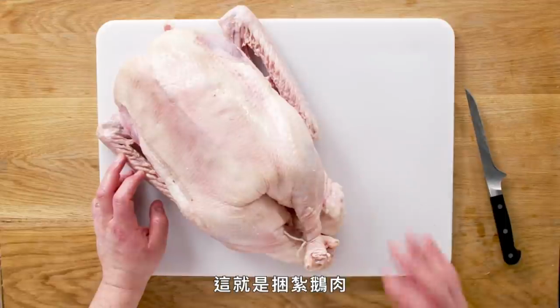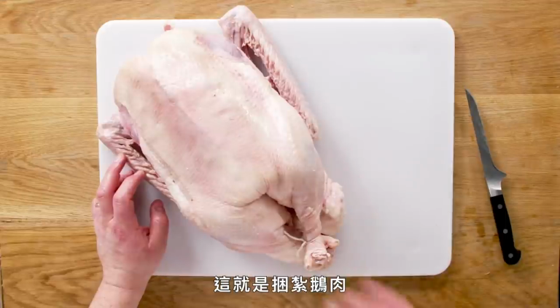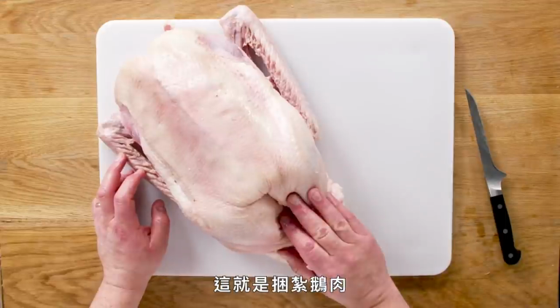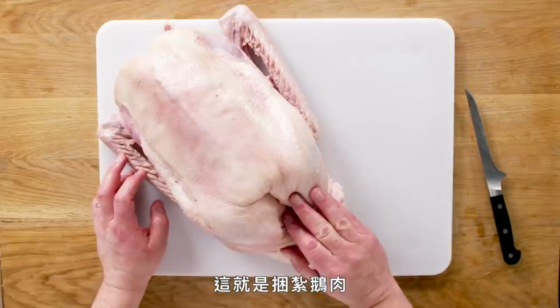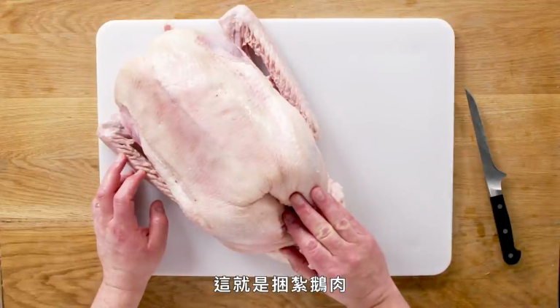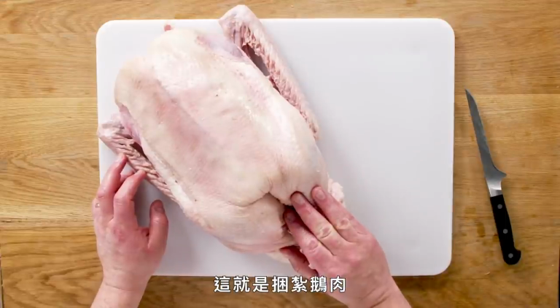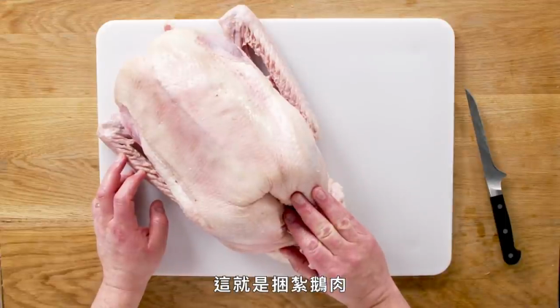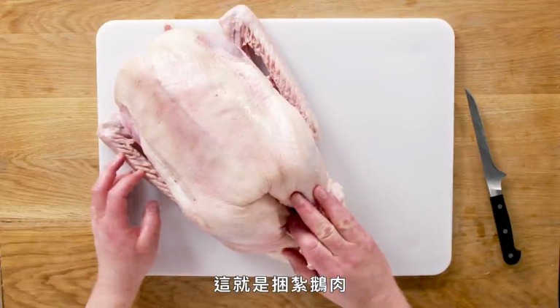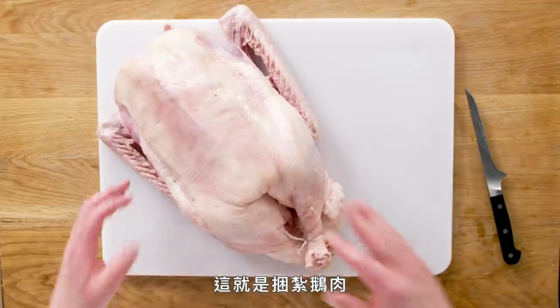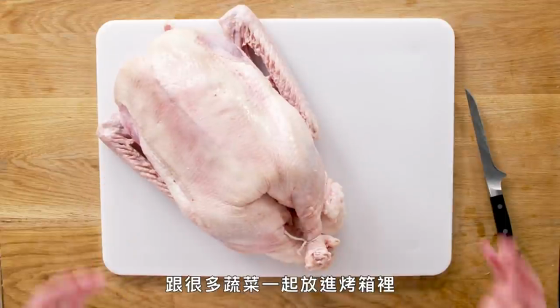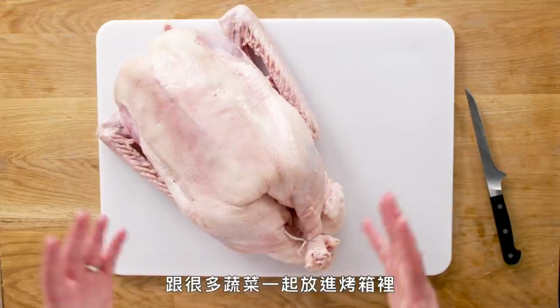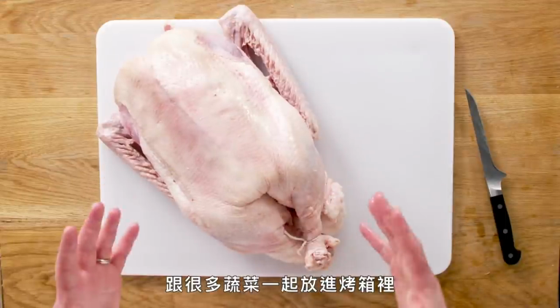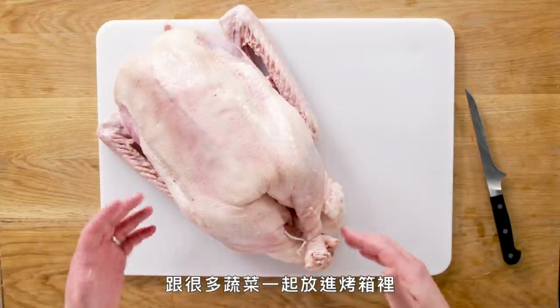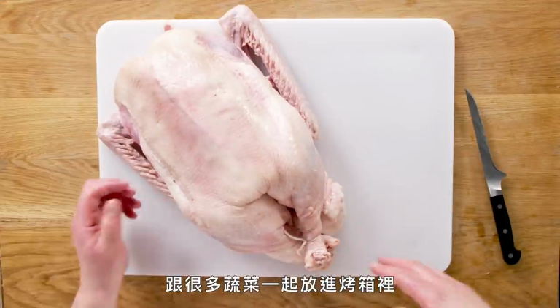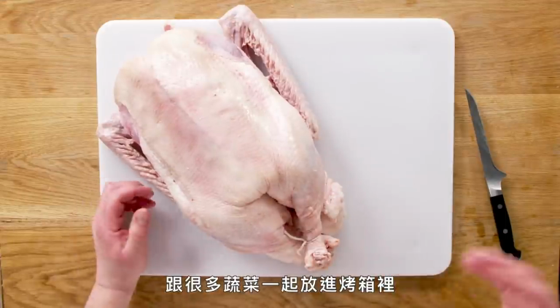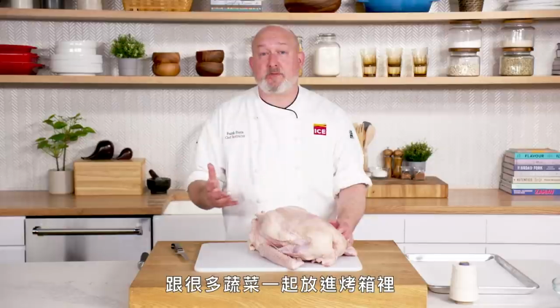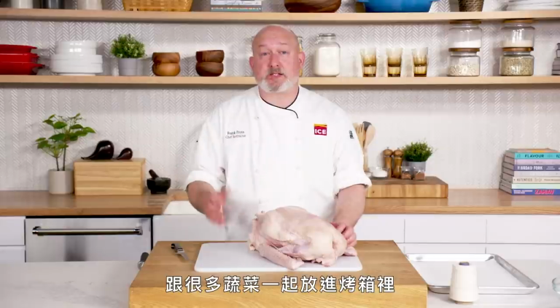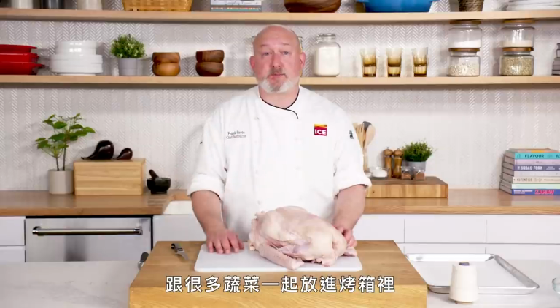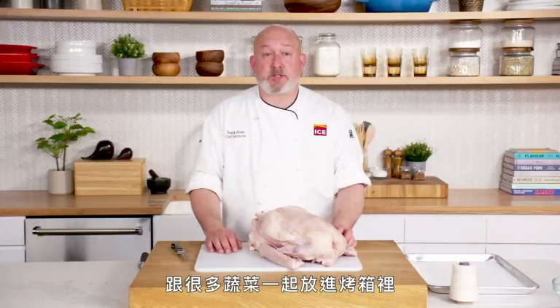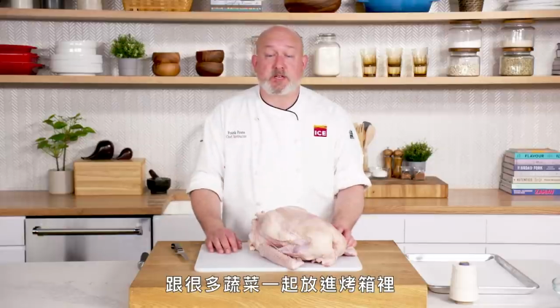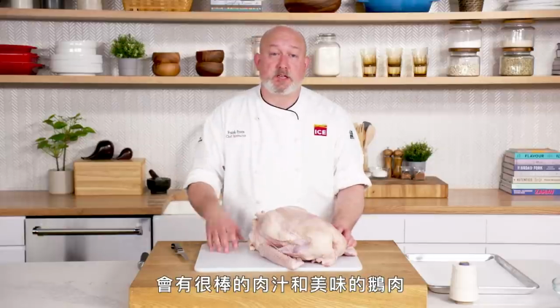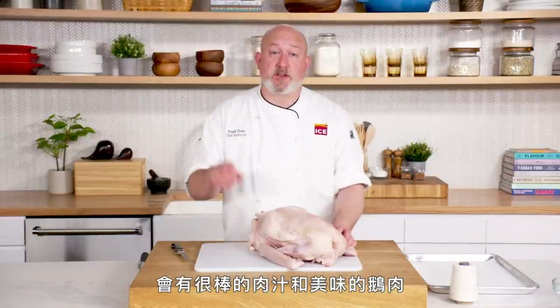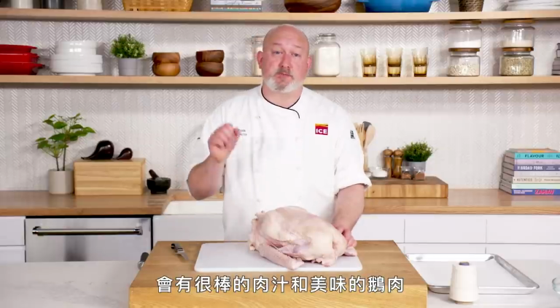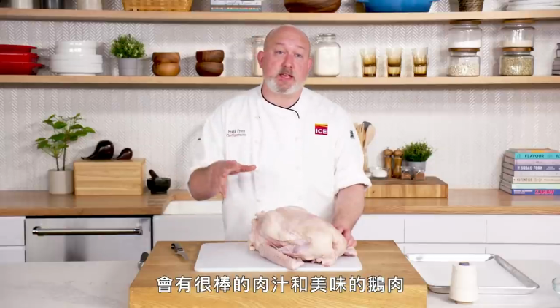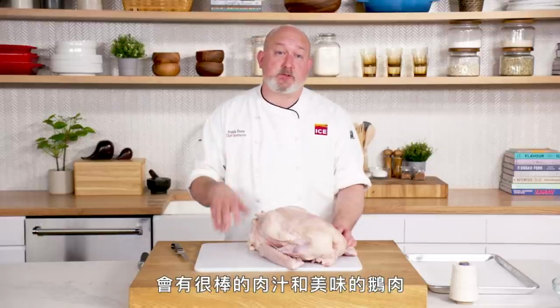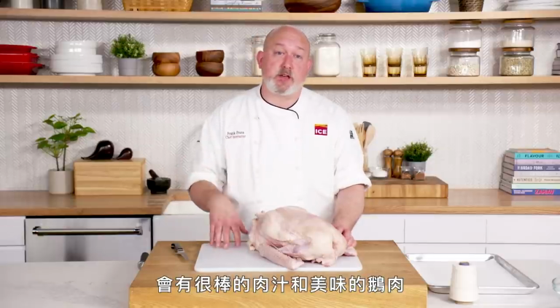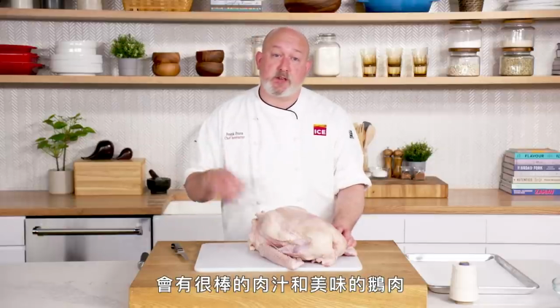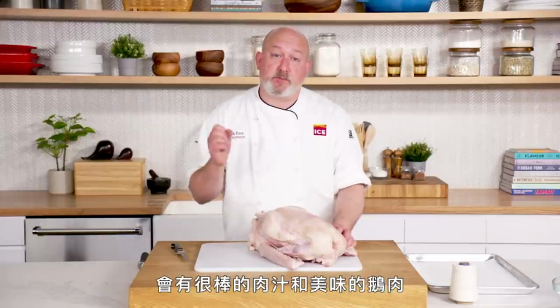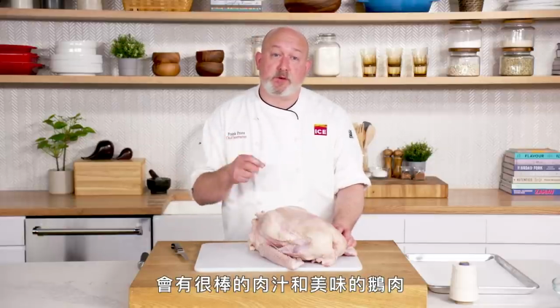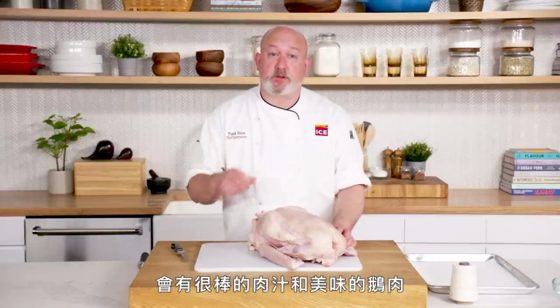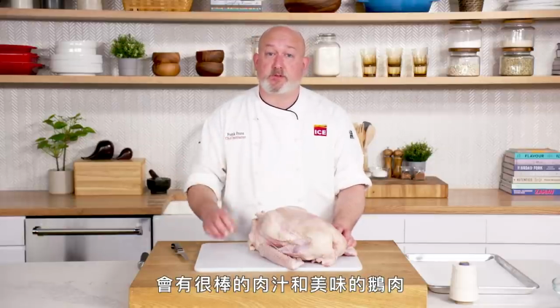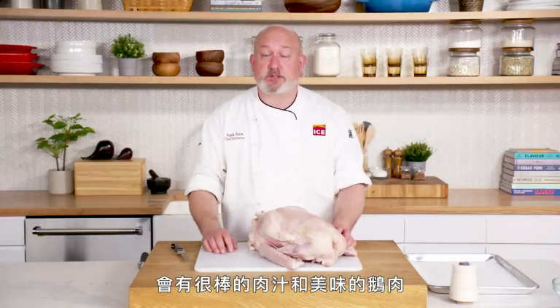This is my trussed goose. Throw it in the oven with a bed of vegetables and you'll have some nice gravy and a beautiful goose.